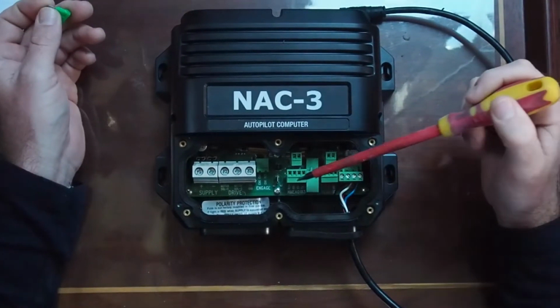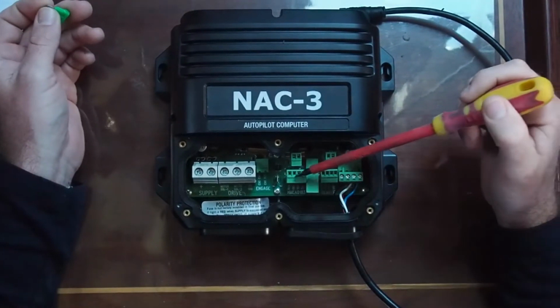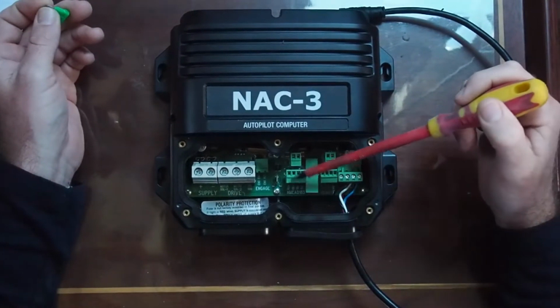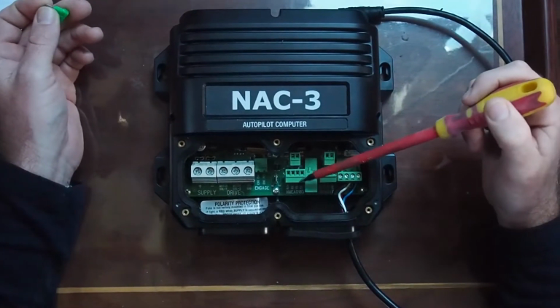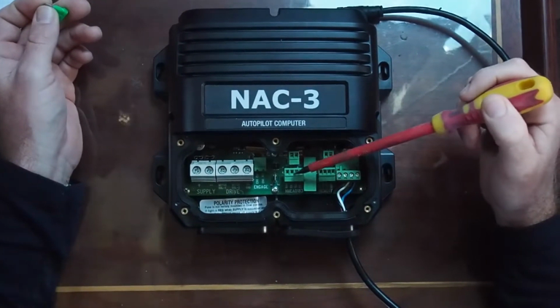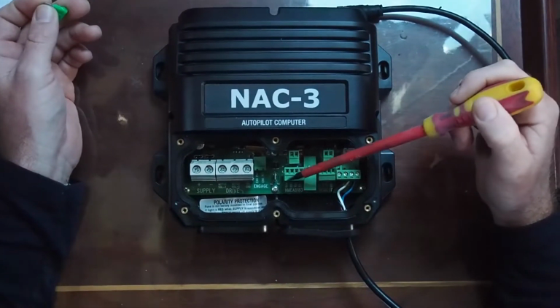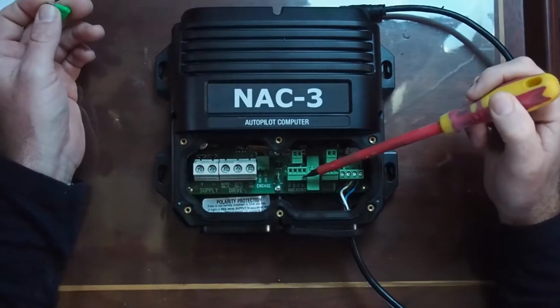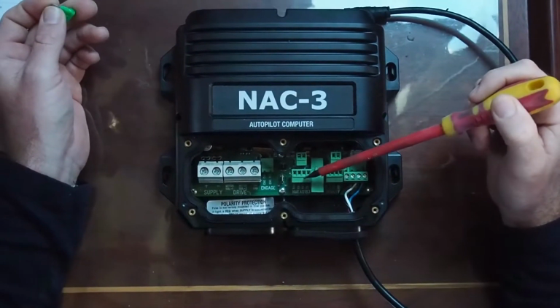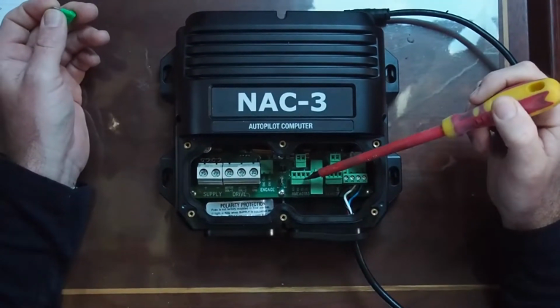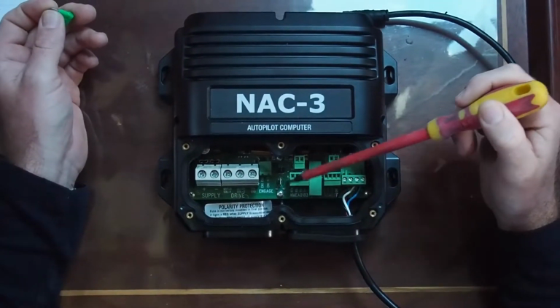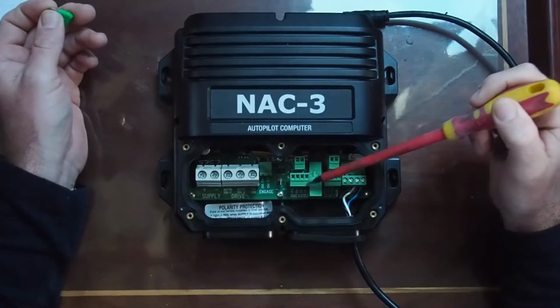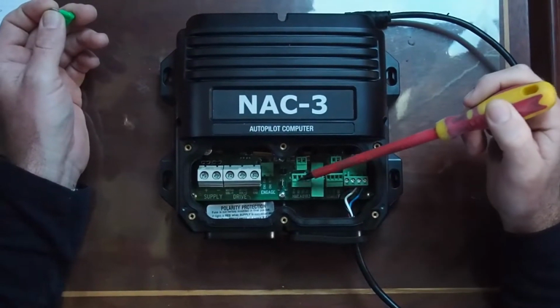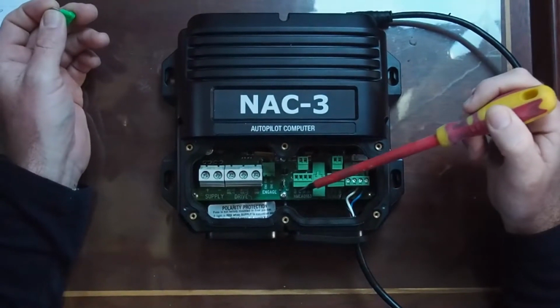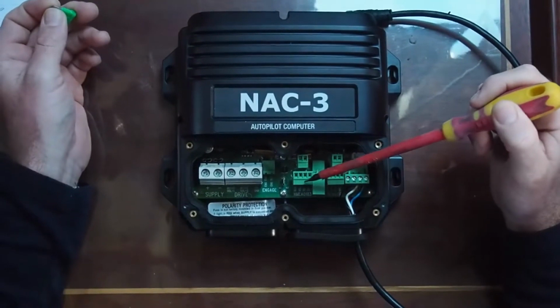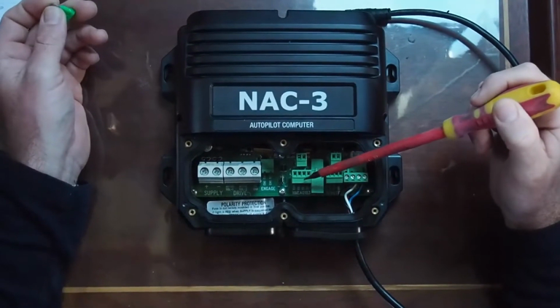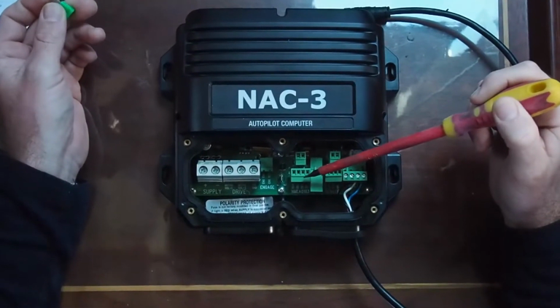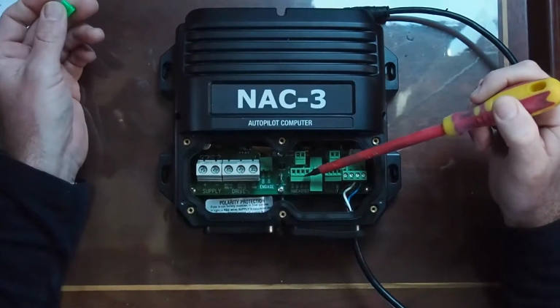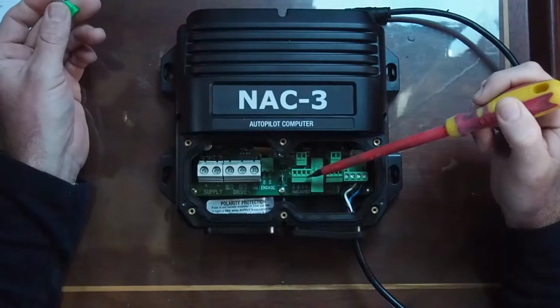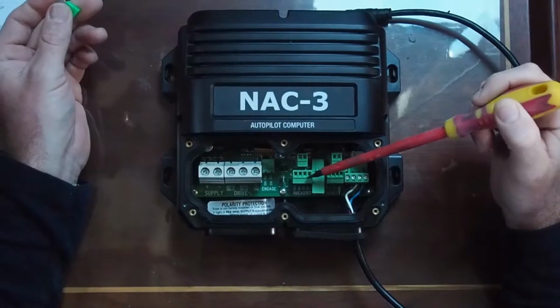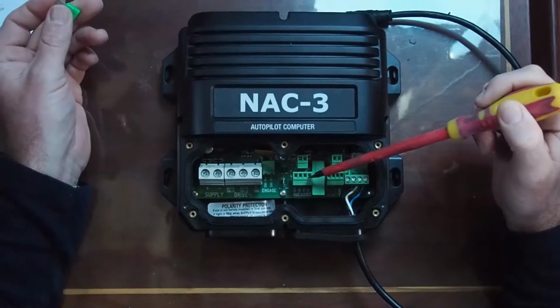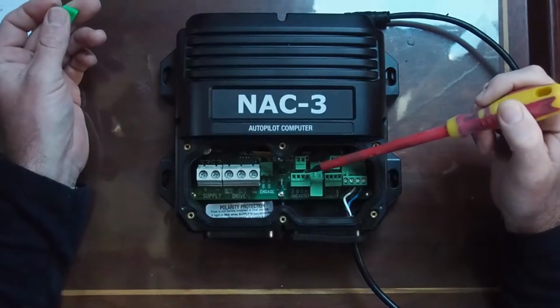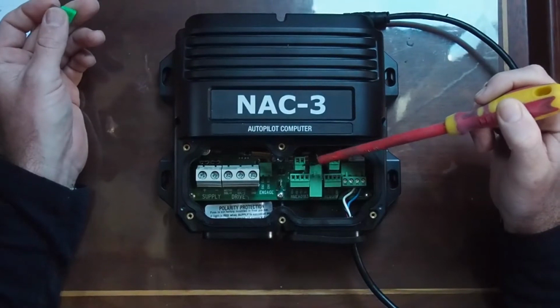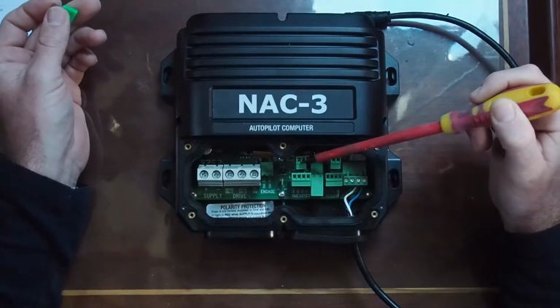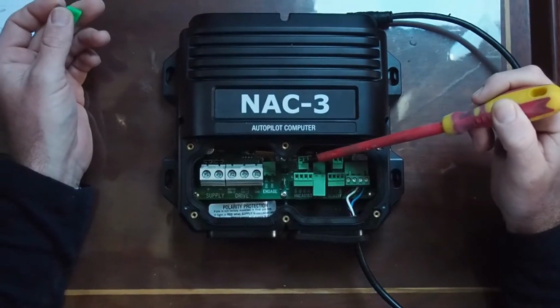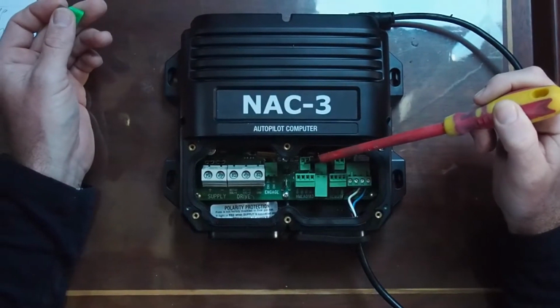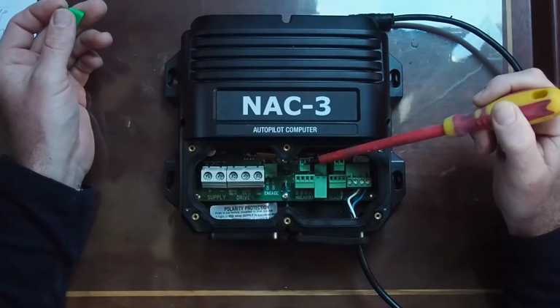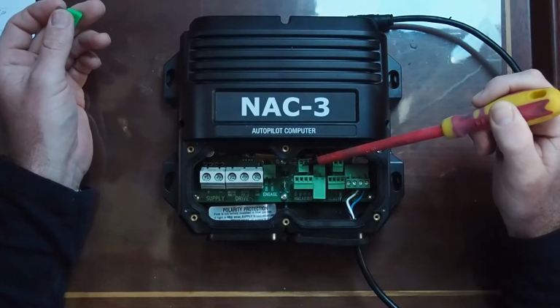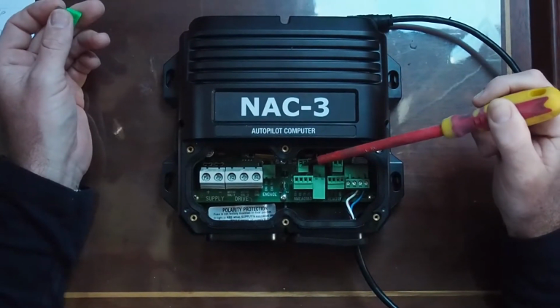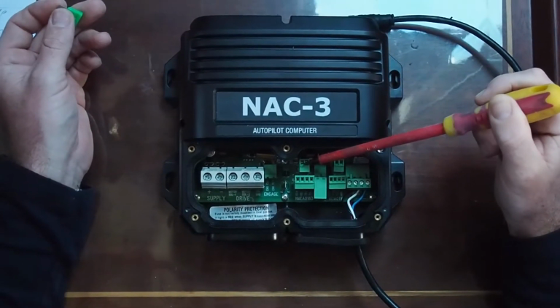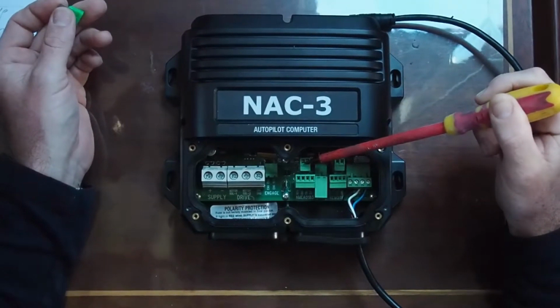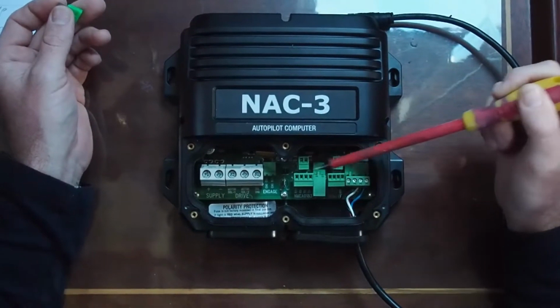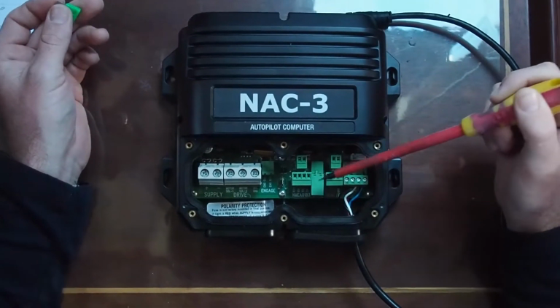You've got an NMEA 0183 bus connection here and an alarm connection there.